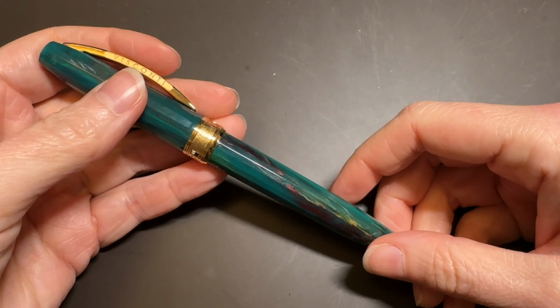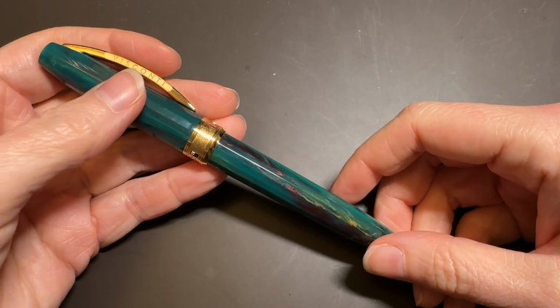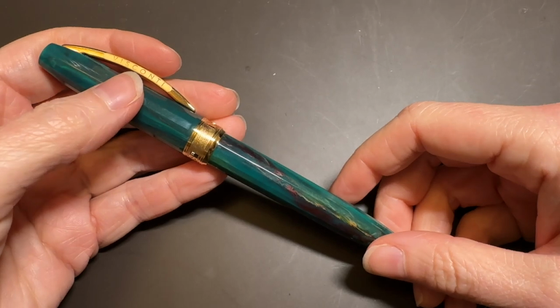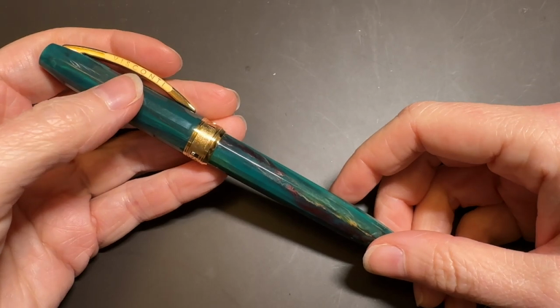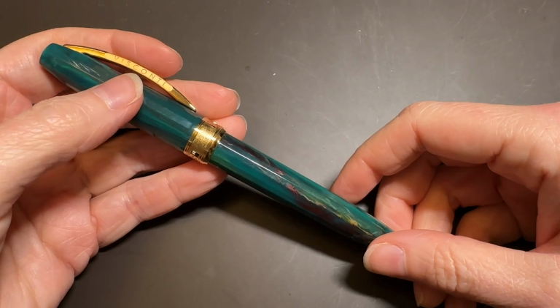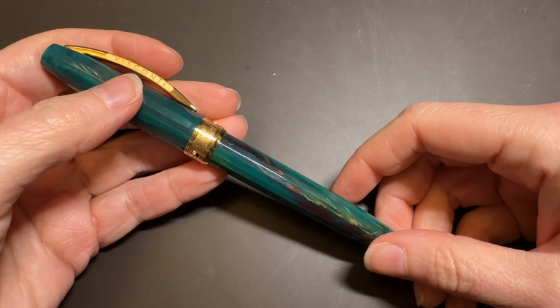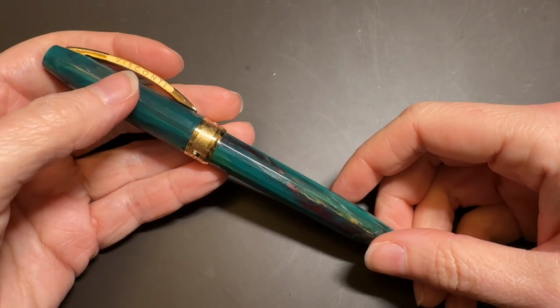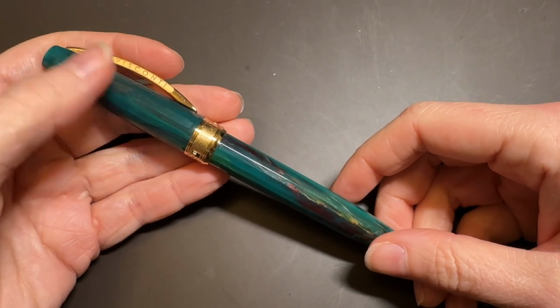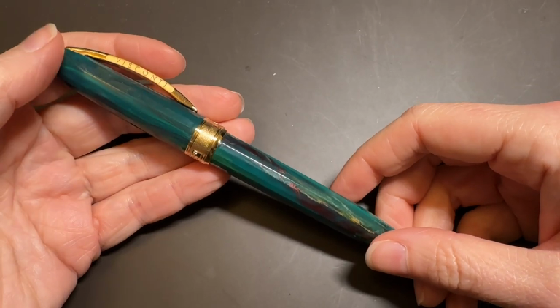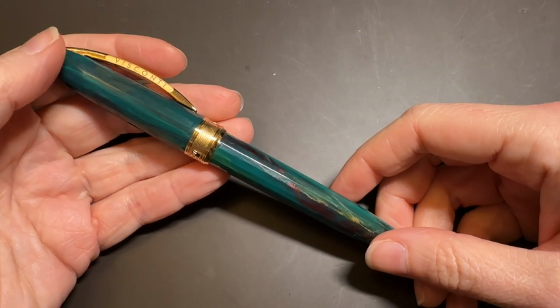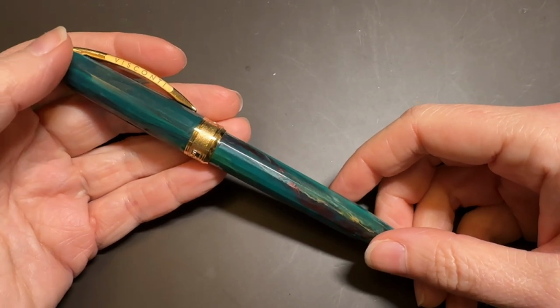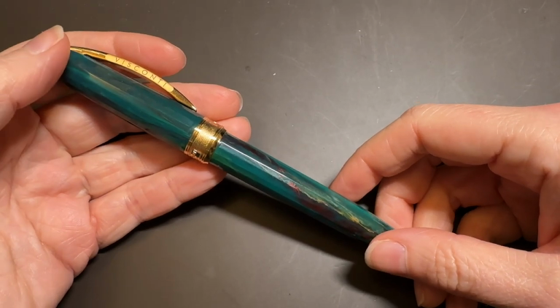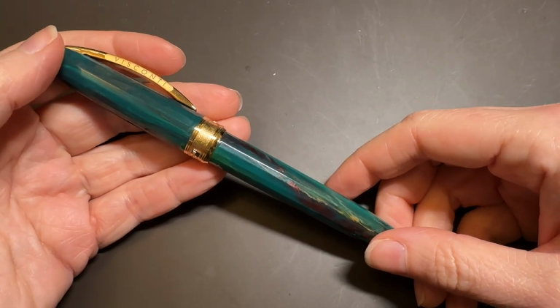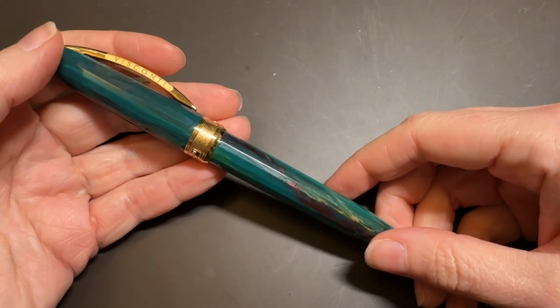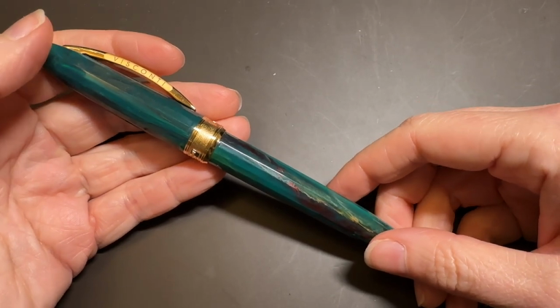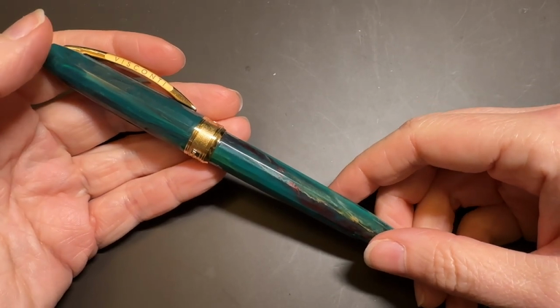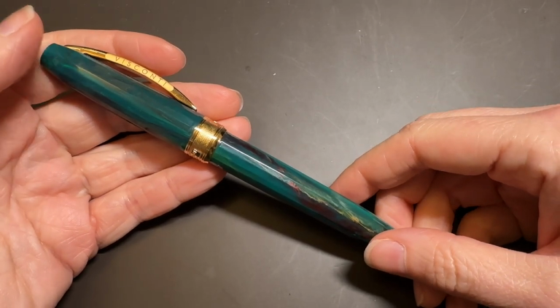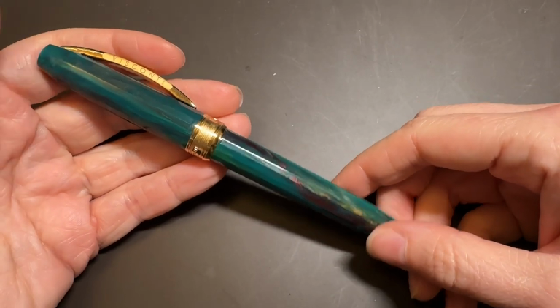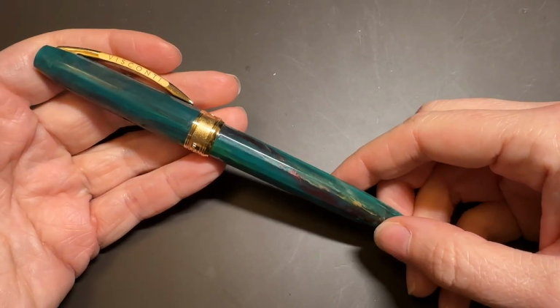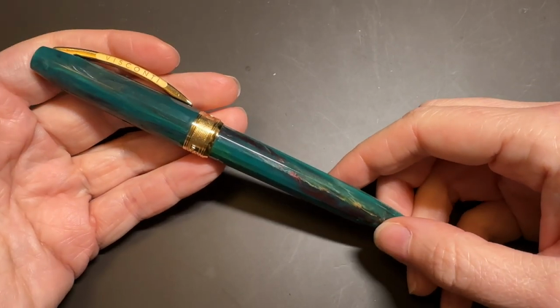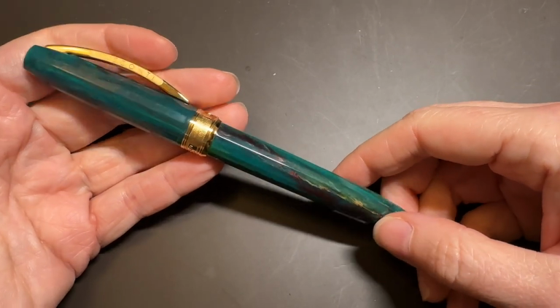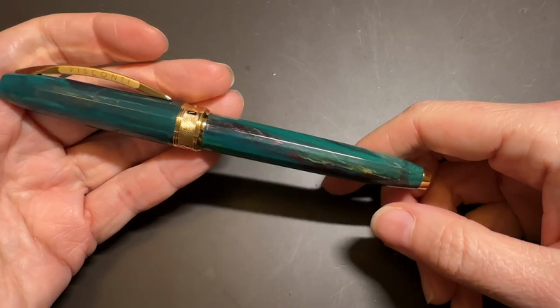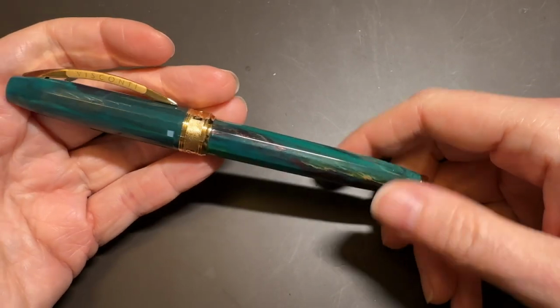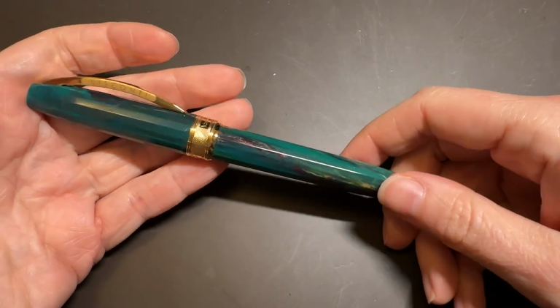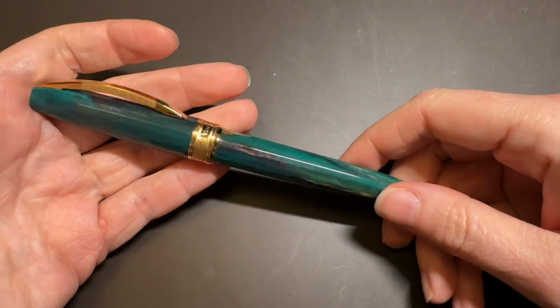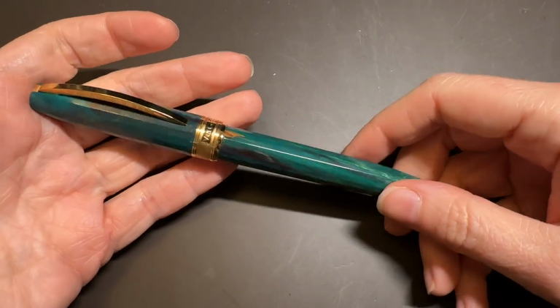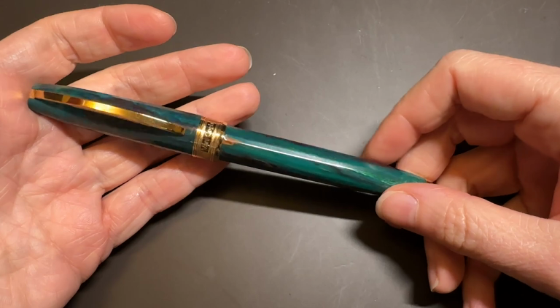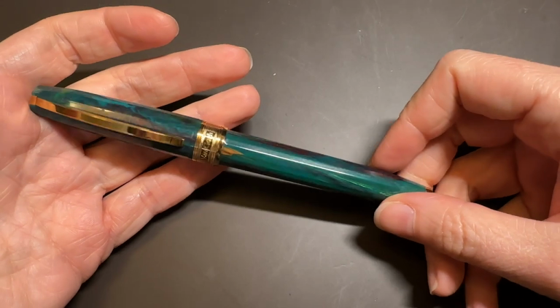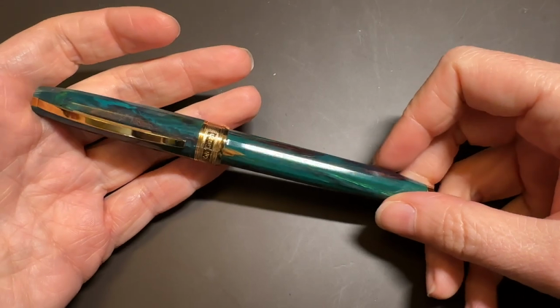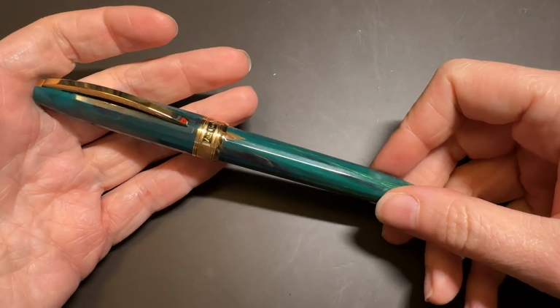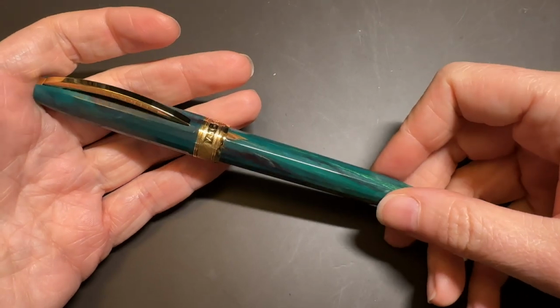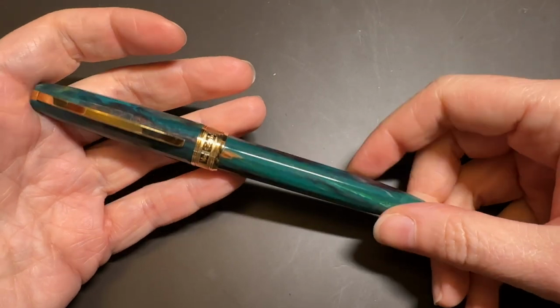What's up everybody, welcome back to Pens on Tea. My name is Carrie and today we're going to be talking about the Visconti Van Gogh.